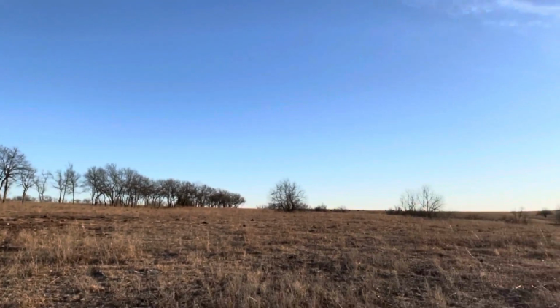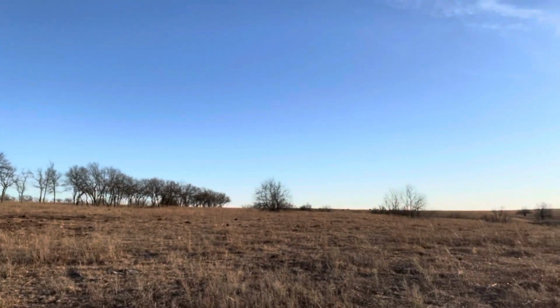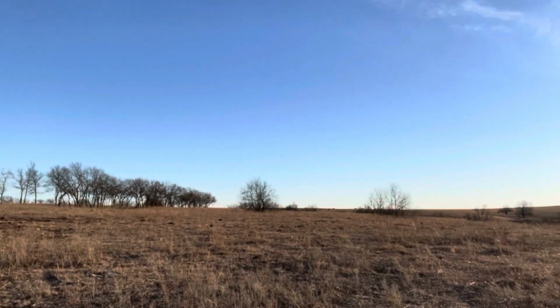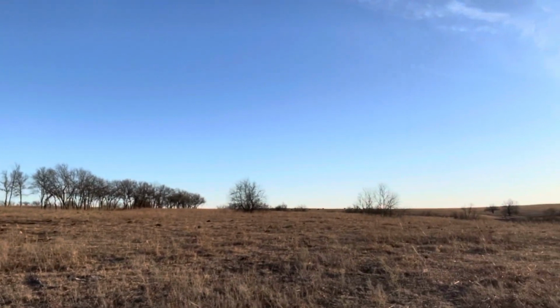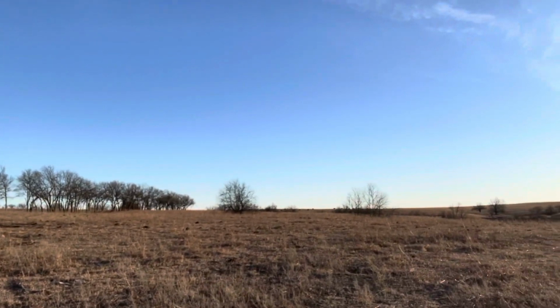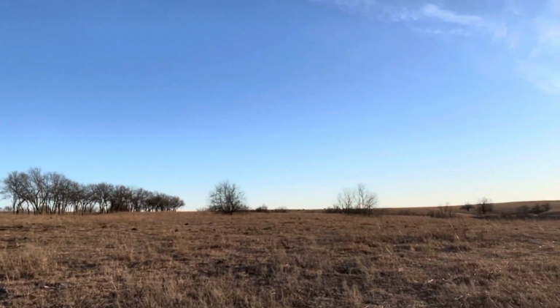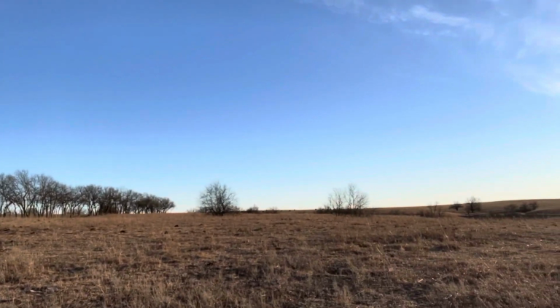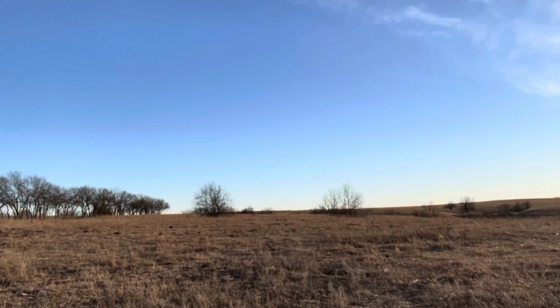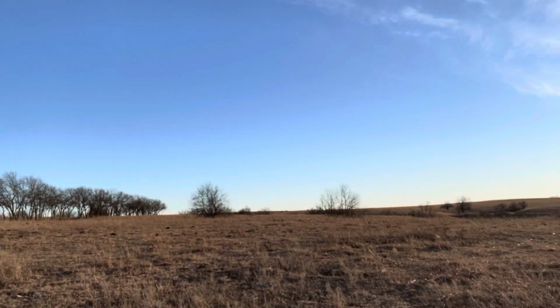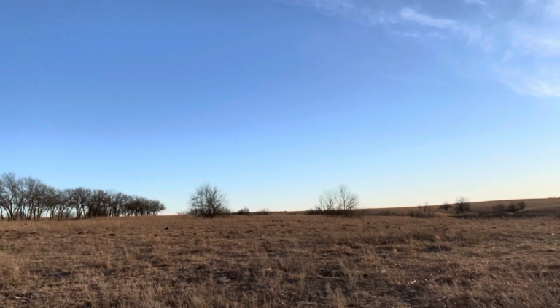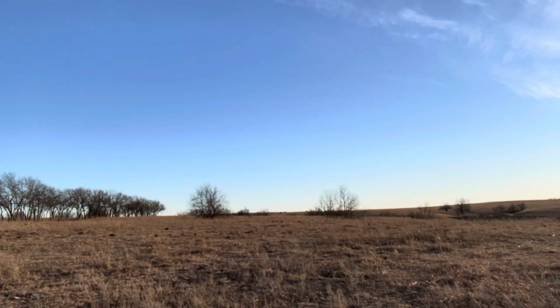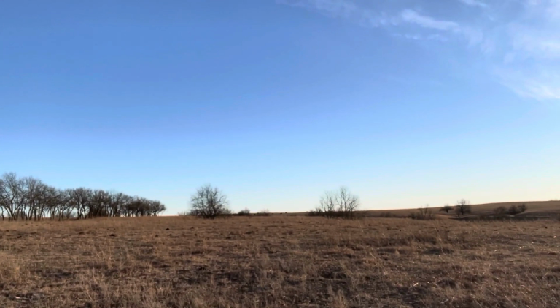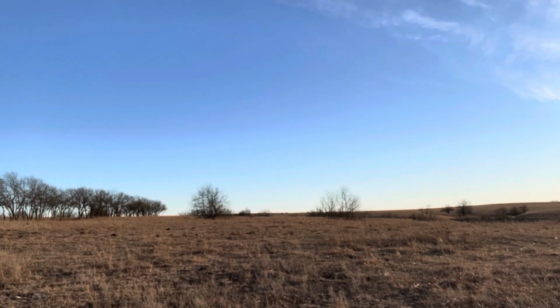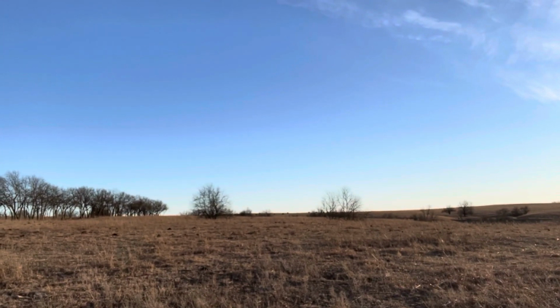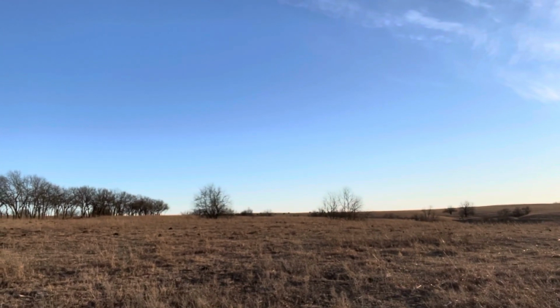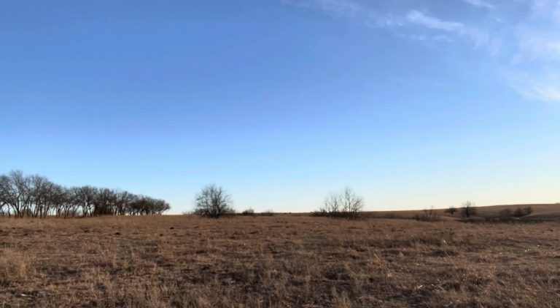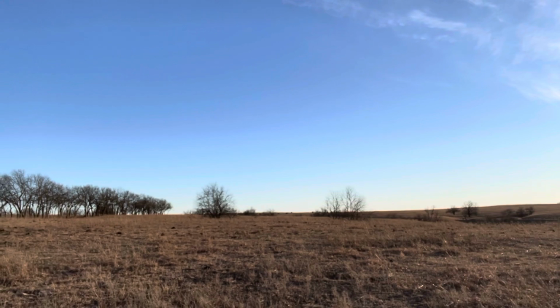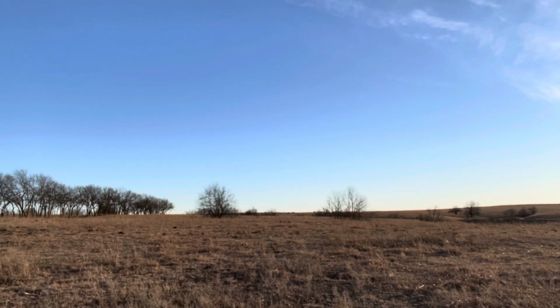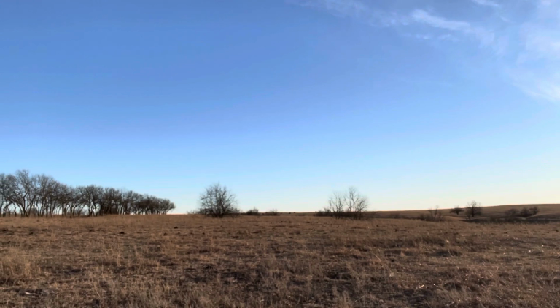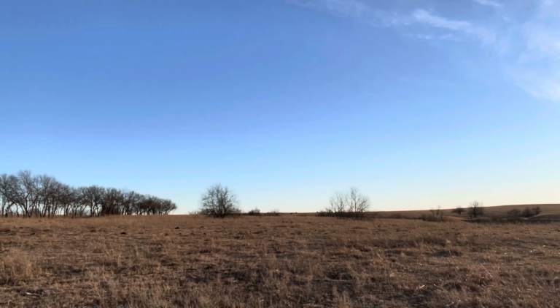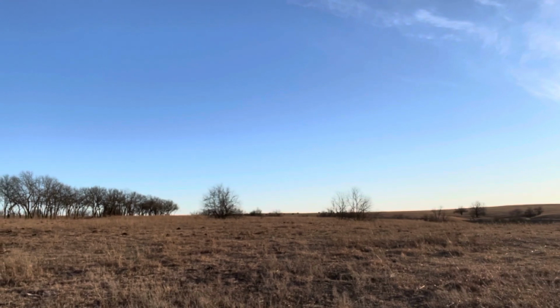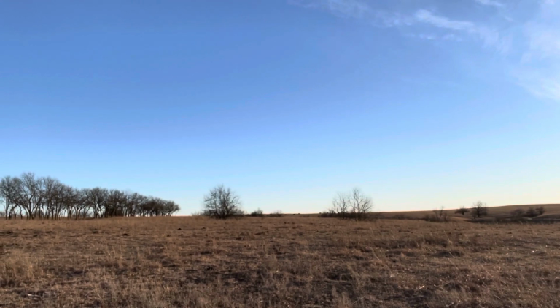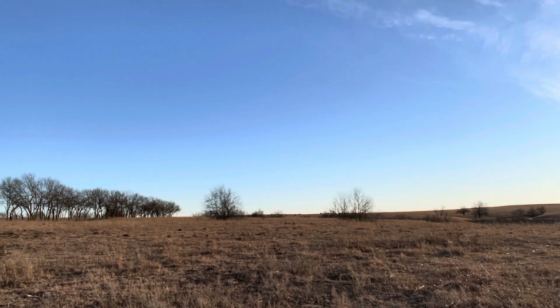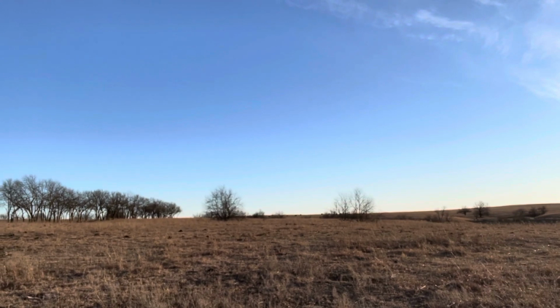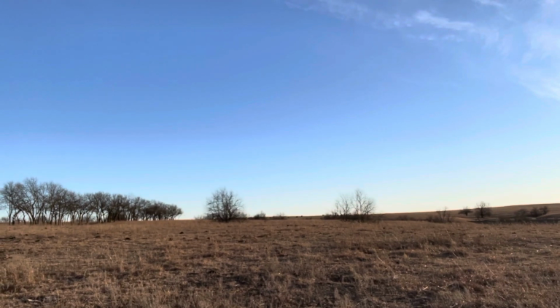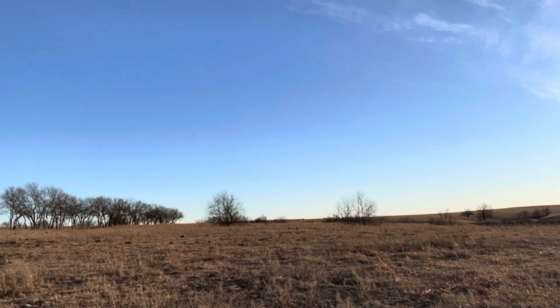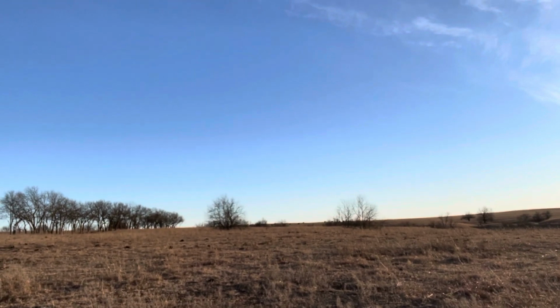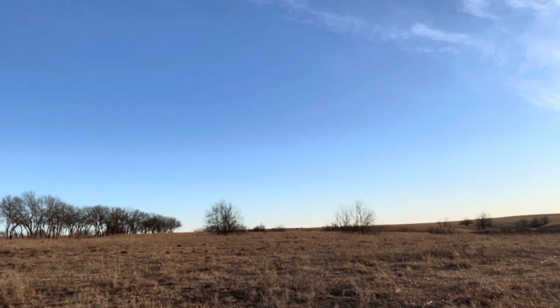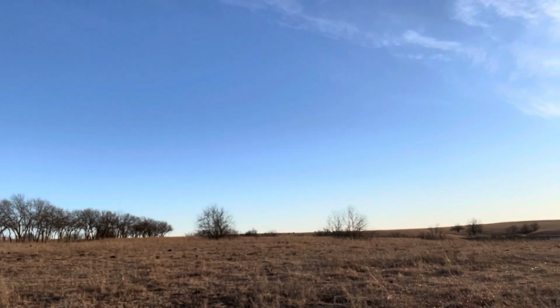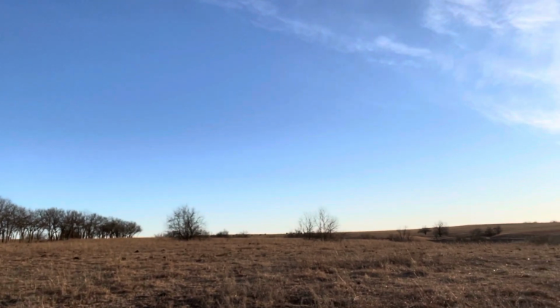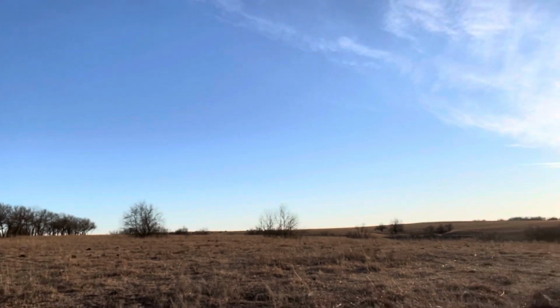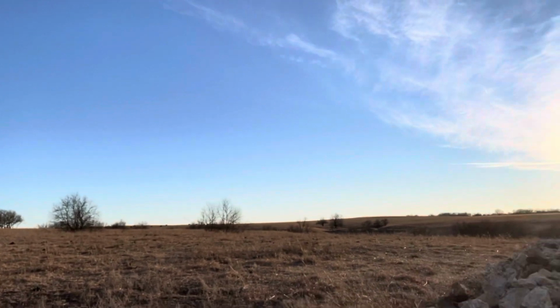There are the buffalo up there — I don't know if you can see them, but they're up there.